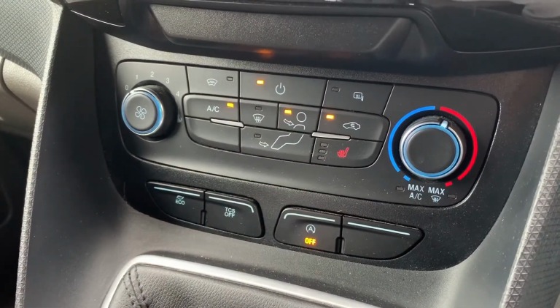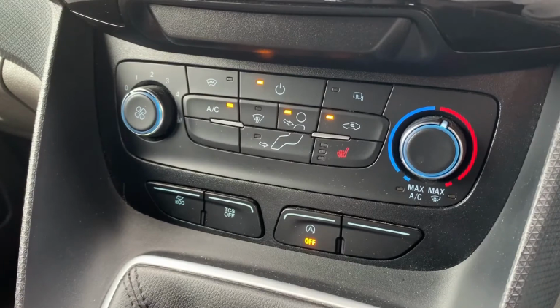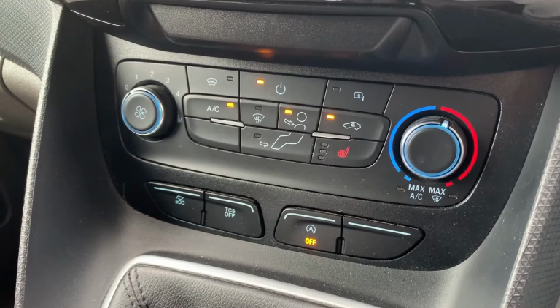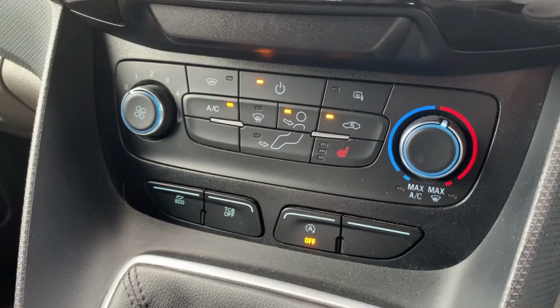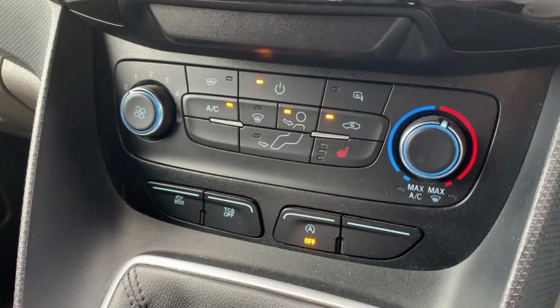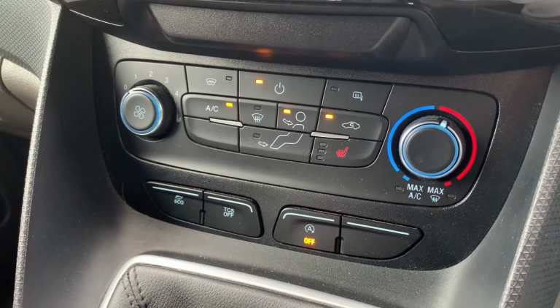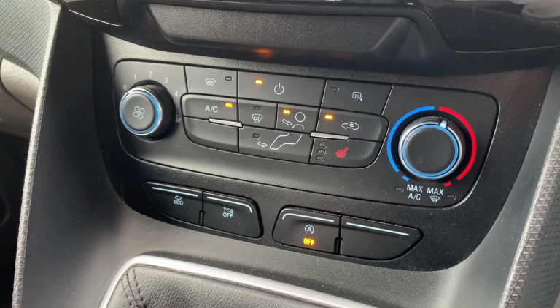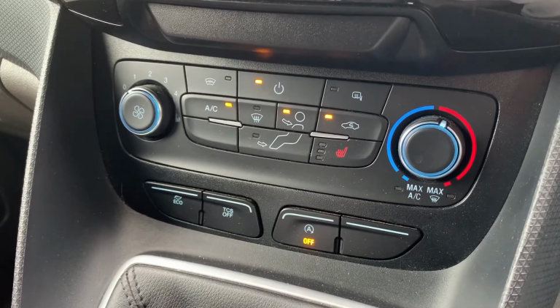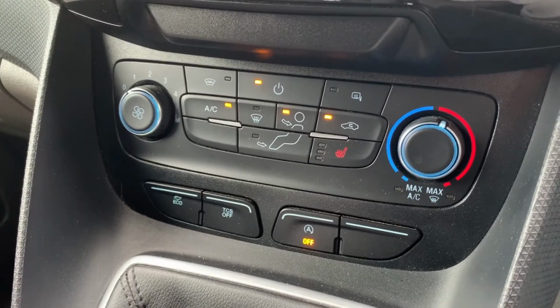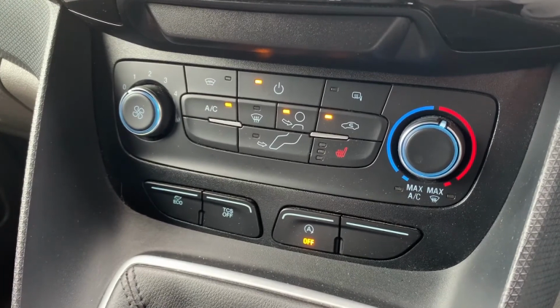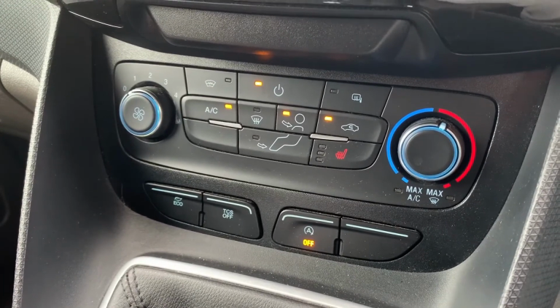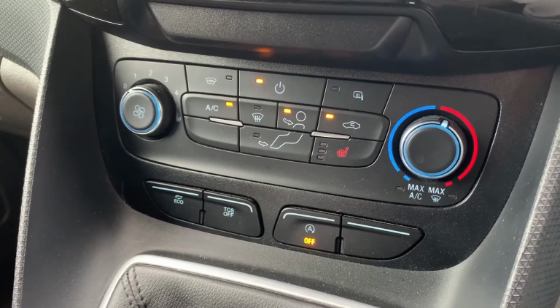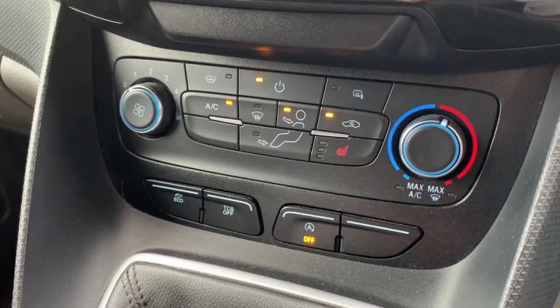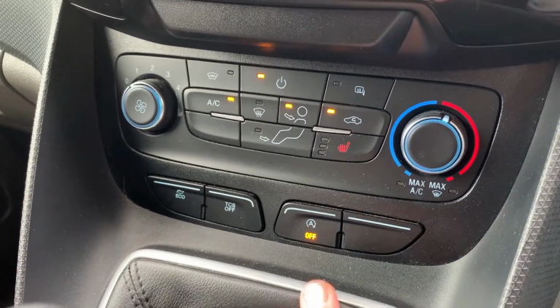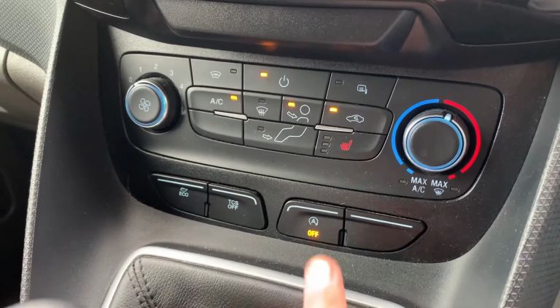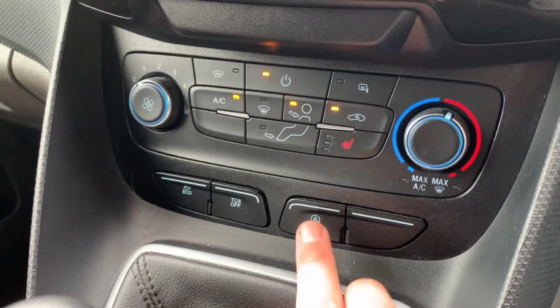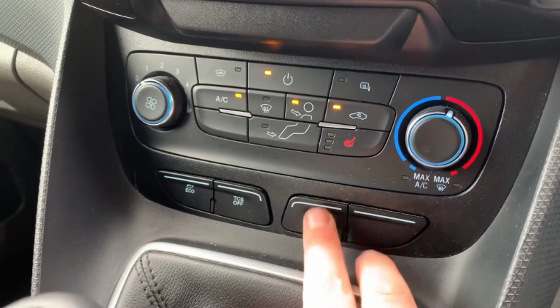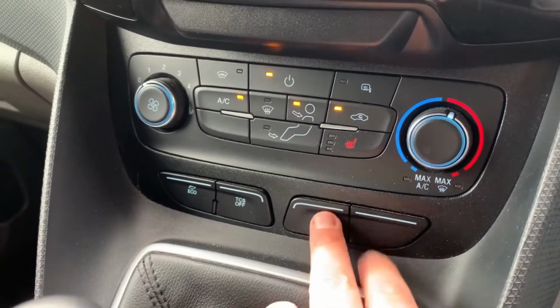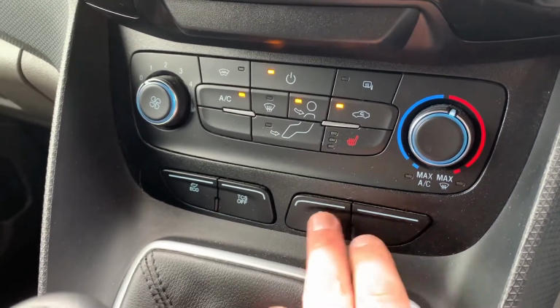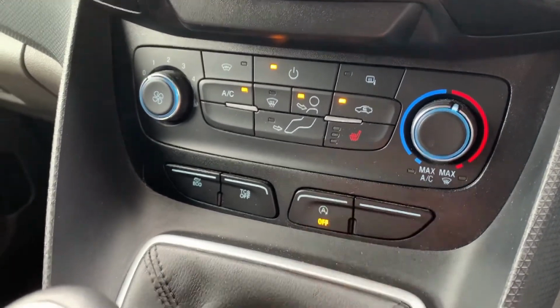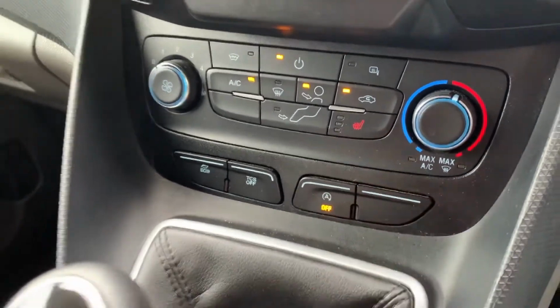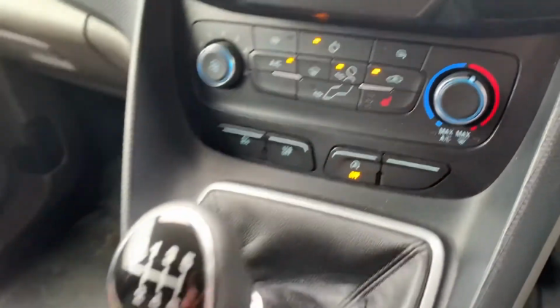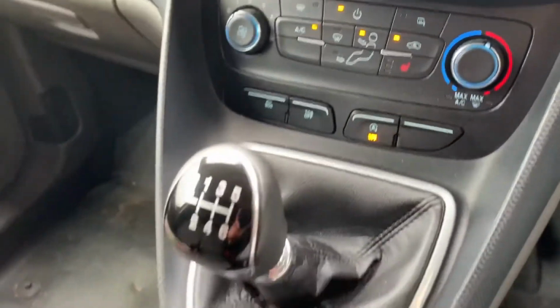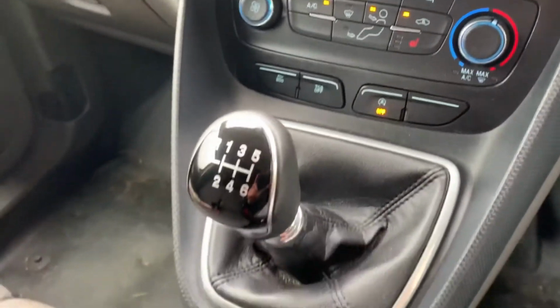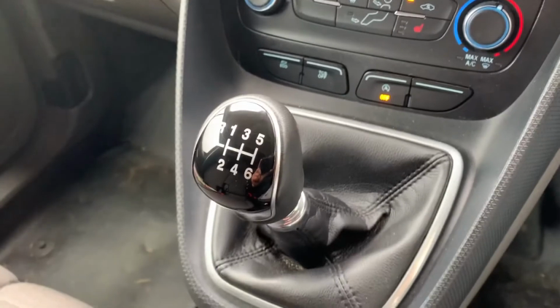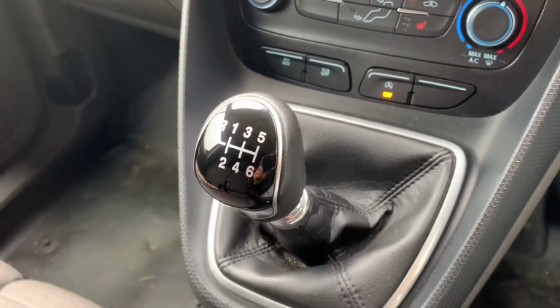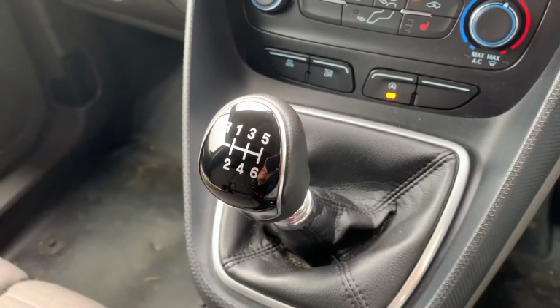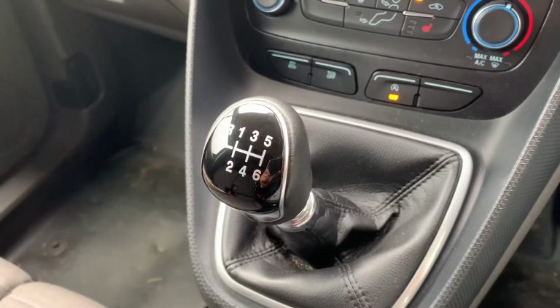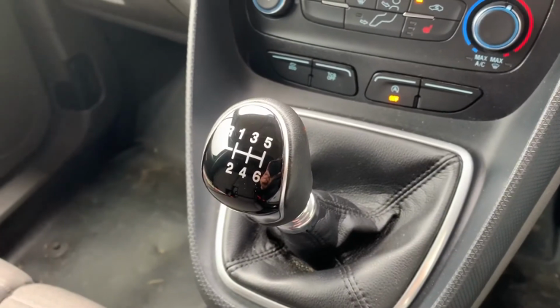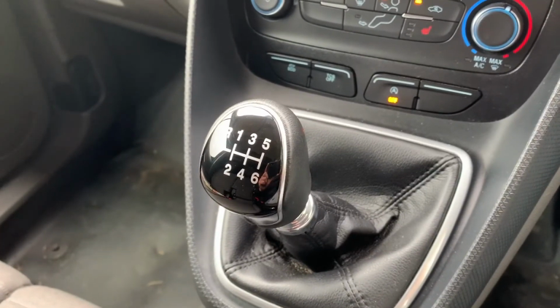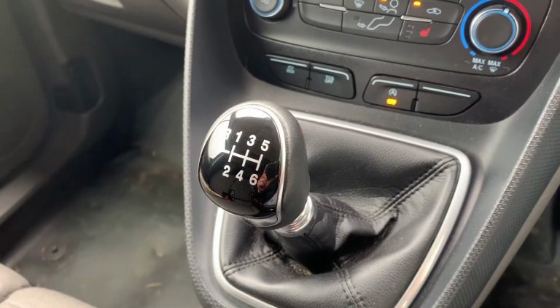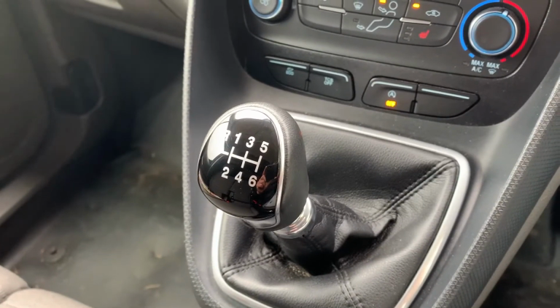Below that we can put the van in eco mode, we can turn off the traction control, and we can turn off the stop/start. This vehicle is designed to cut out when it's stationary in traffic to save you fuel — you can turn that system off from here. And finally, we have a six-speed manual gearbox.